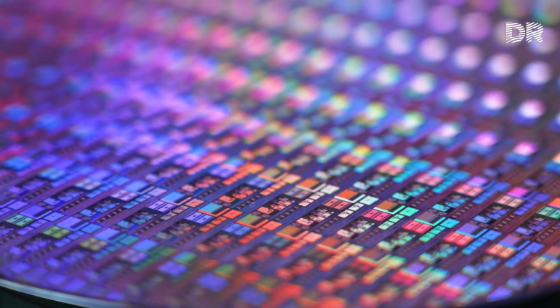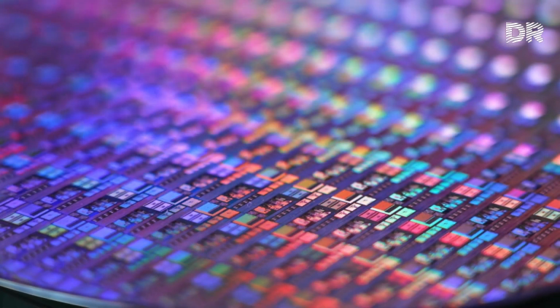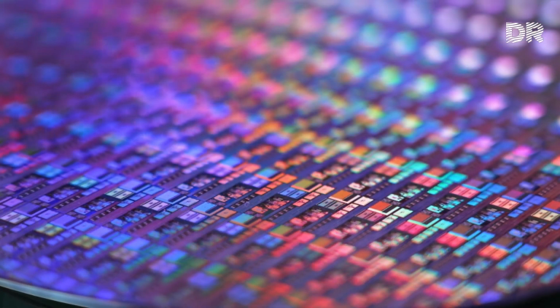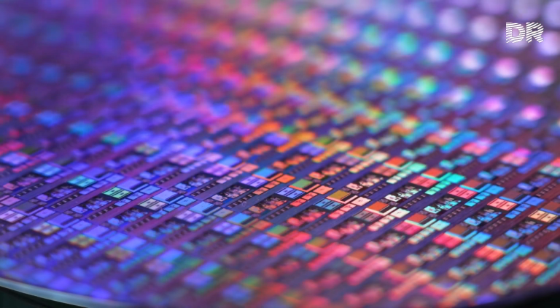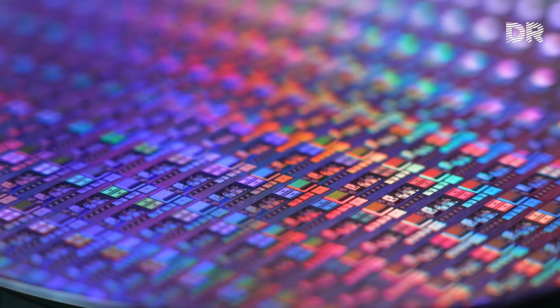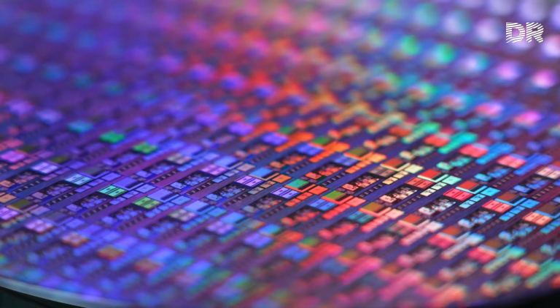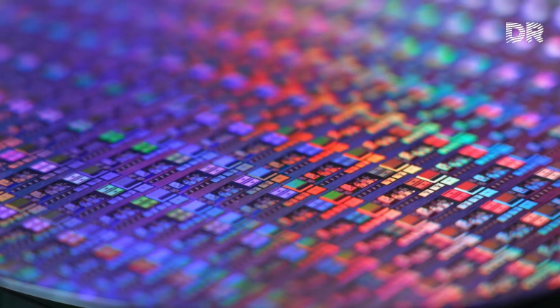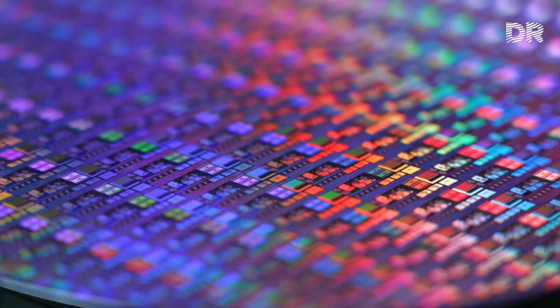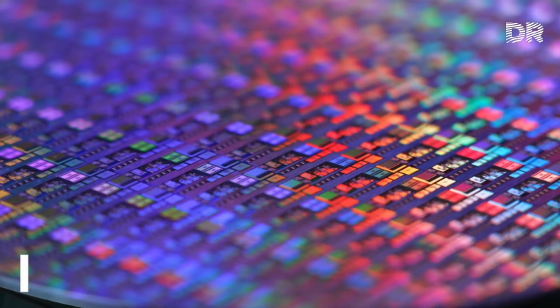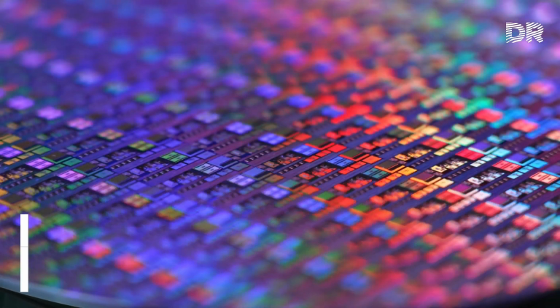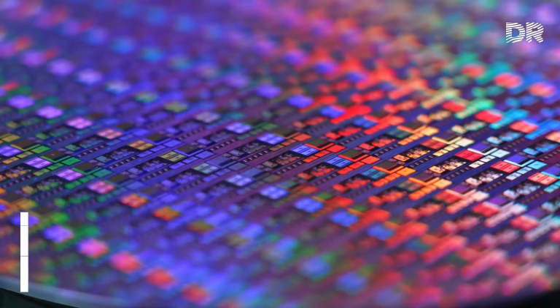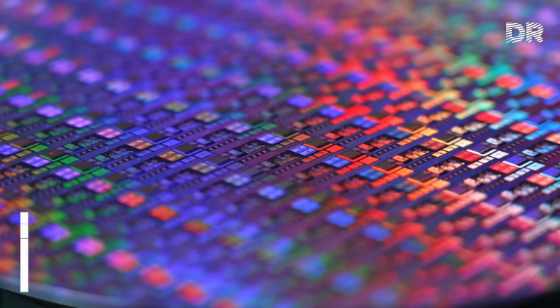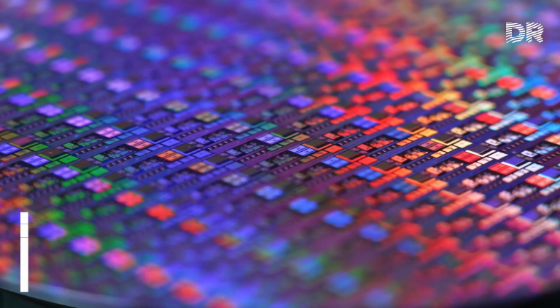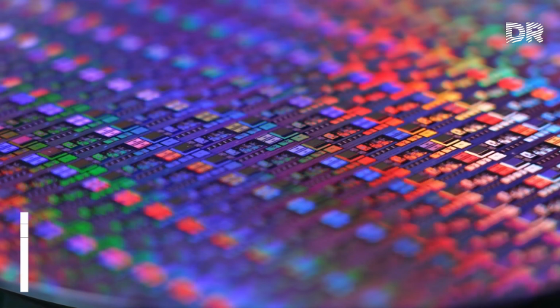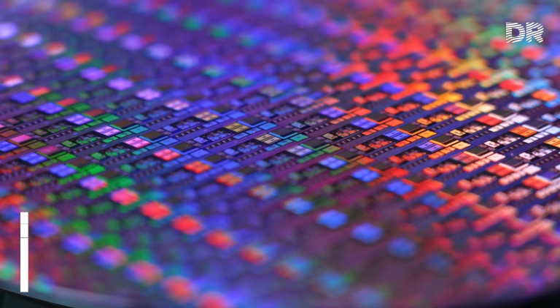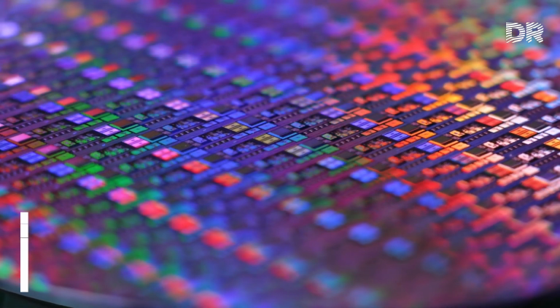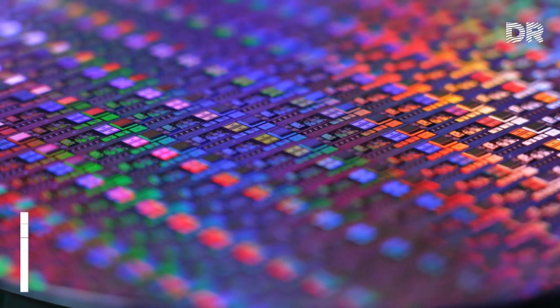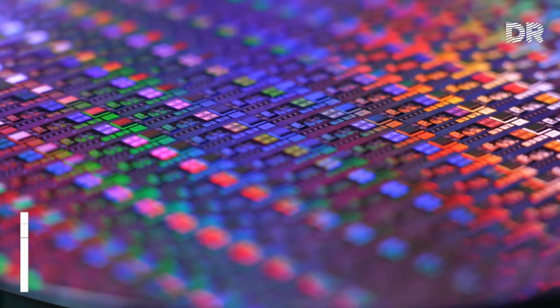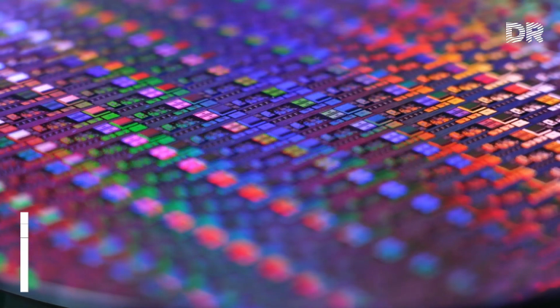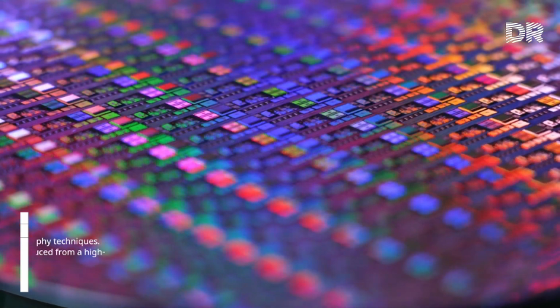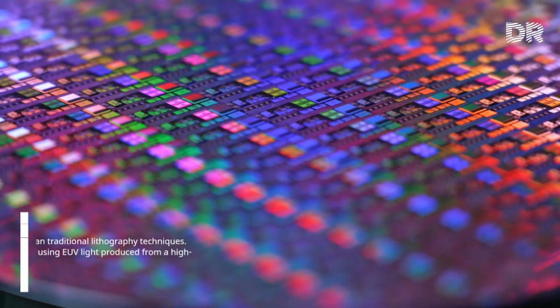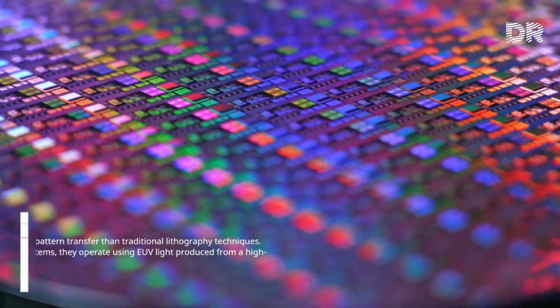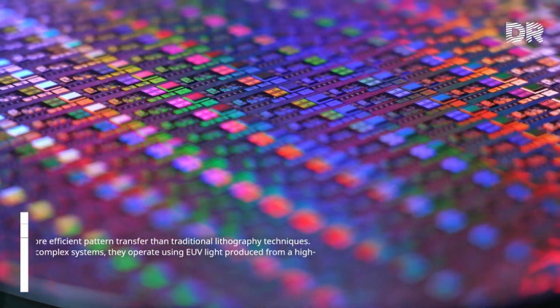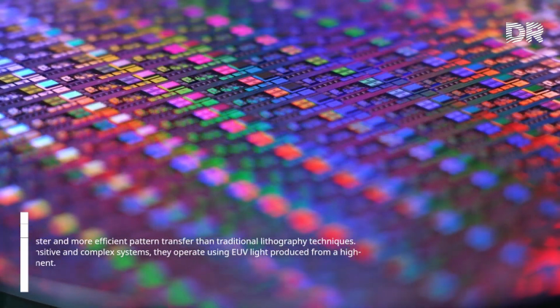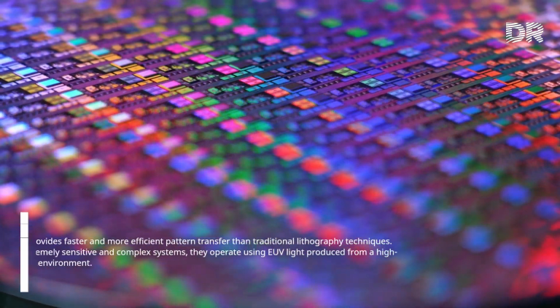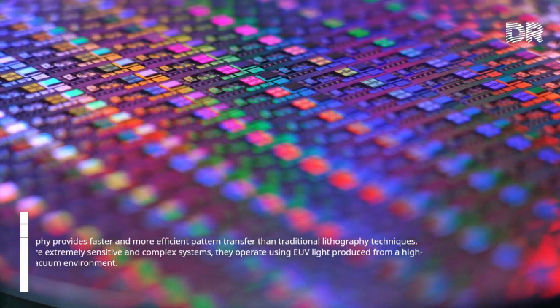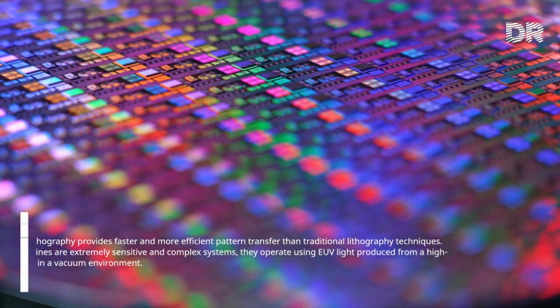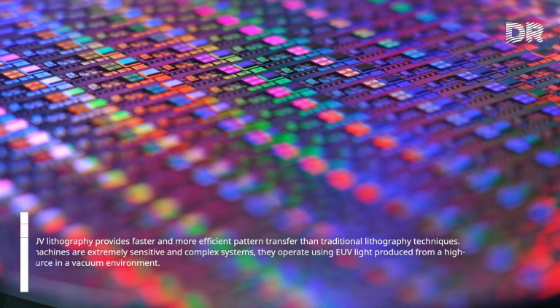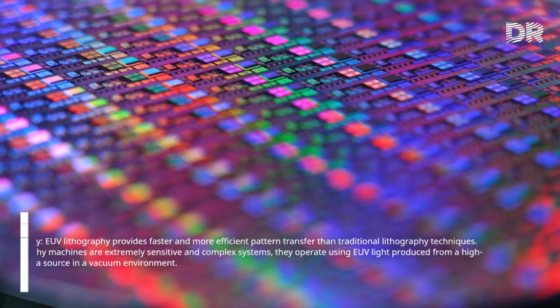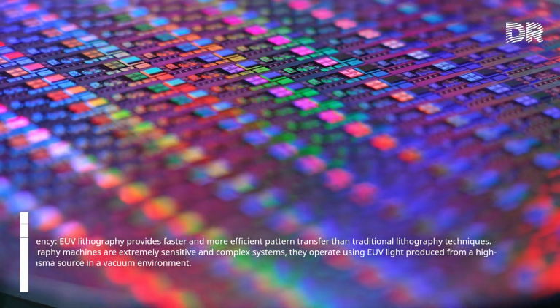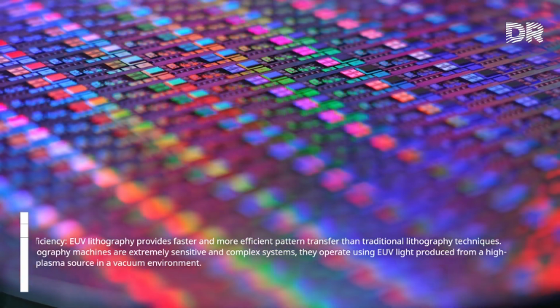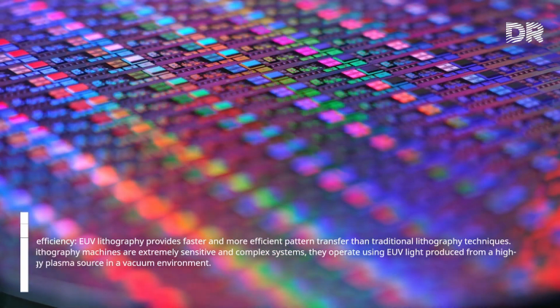Another advantage is high efficiency: EUV lithography provides faster and more efficient pattern transfer than traditional lithography techniques.